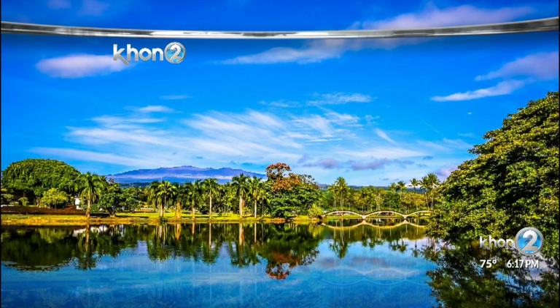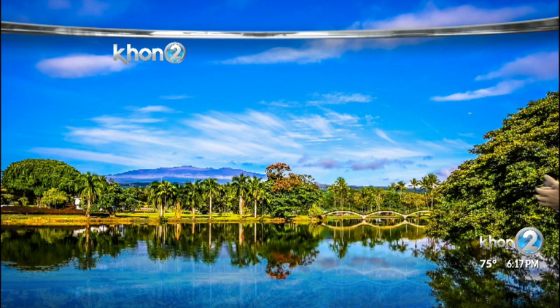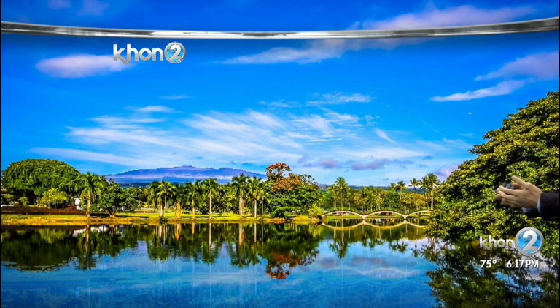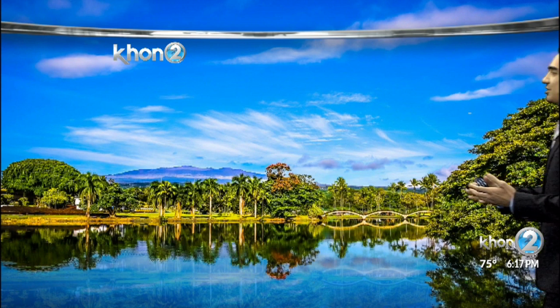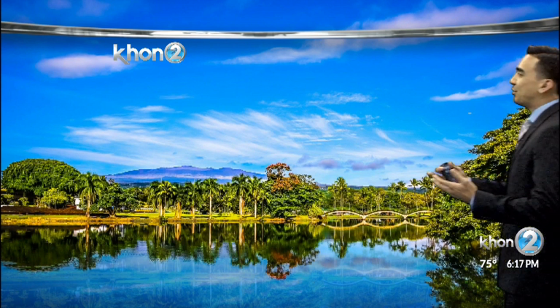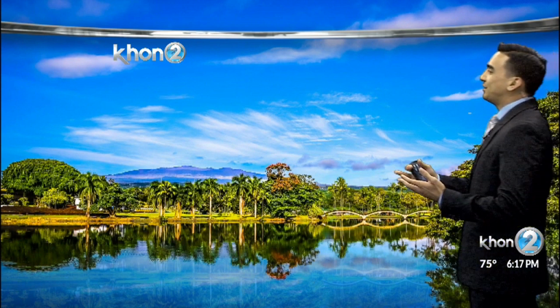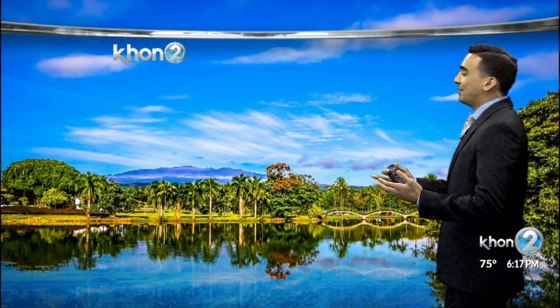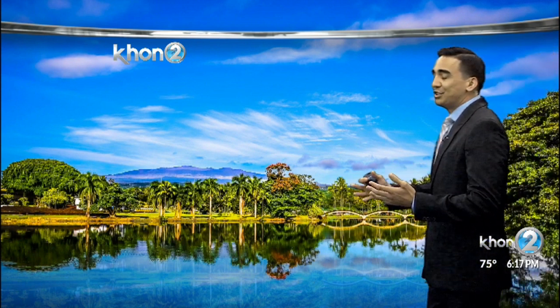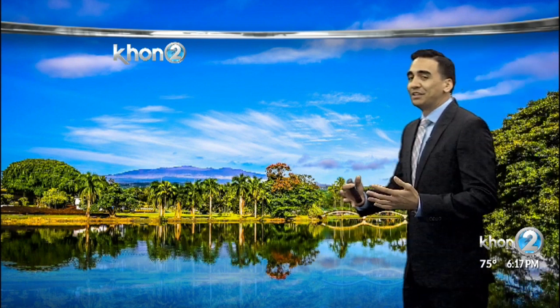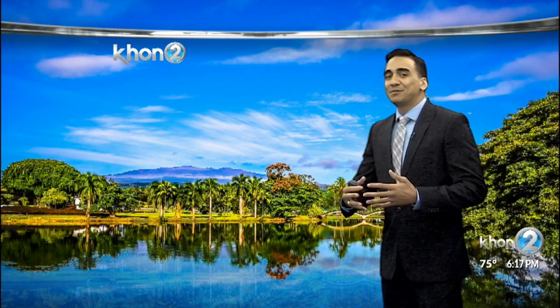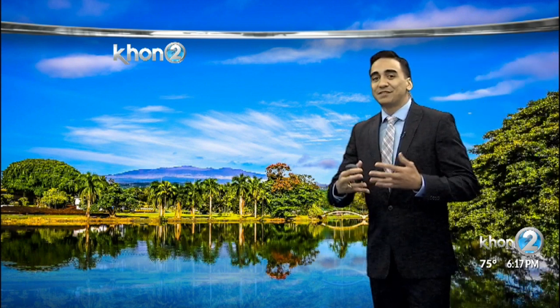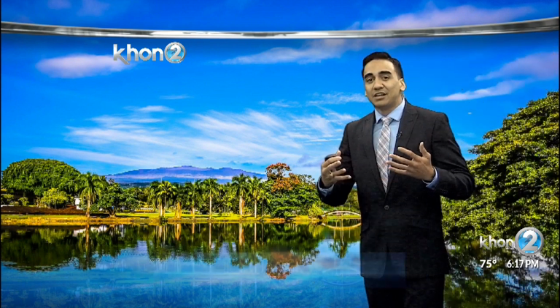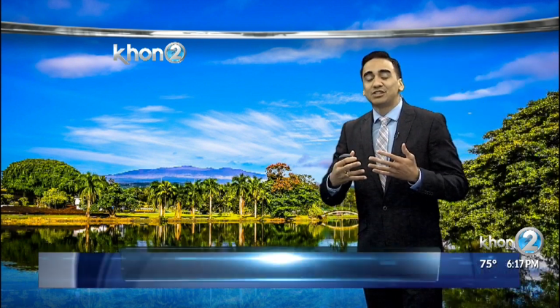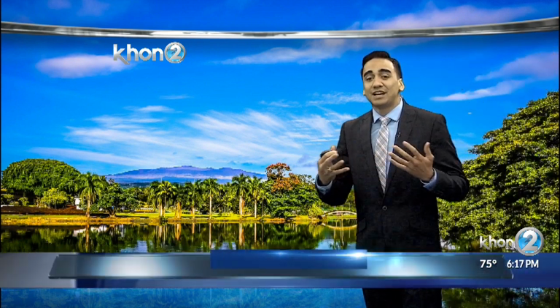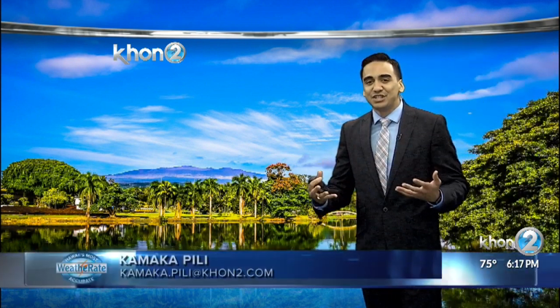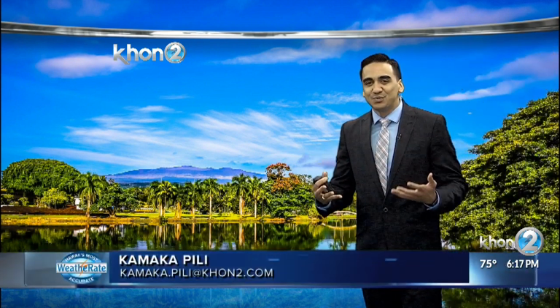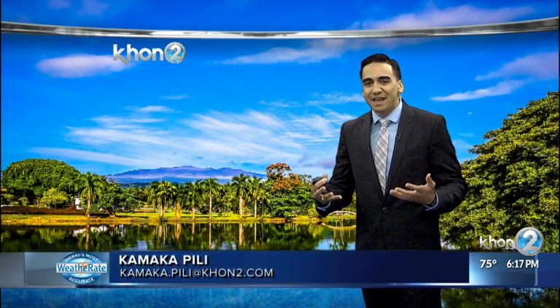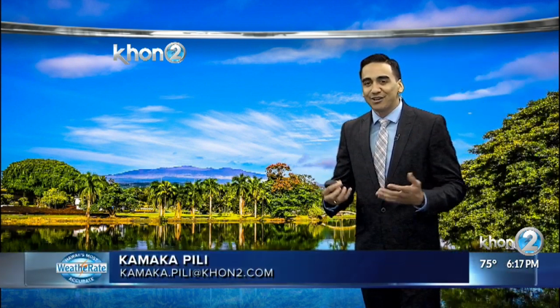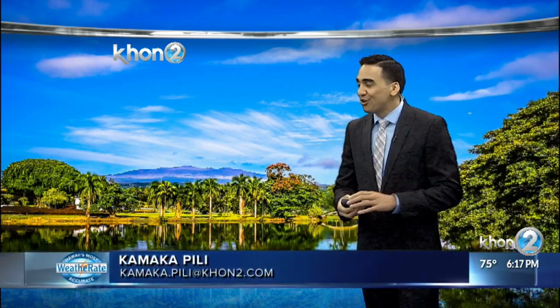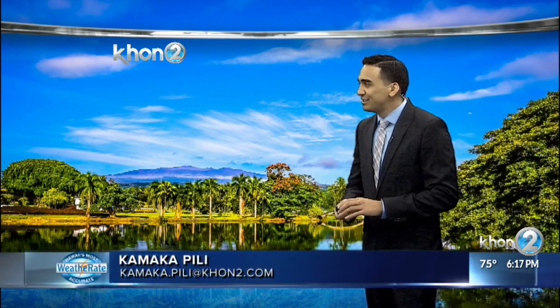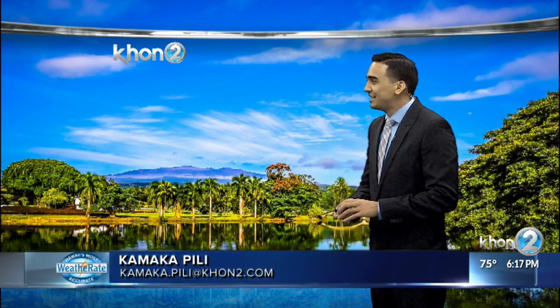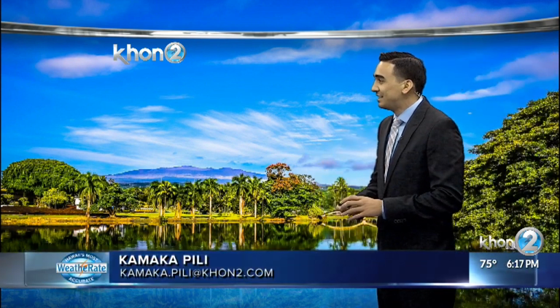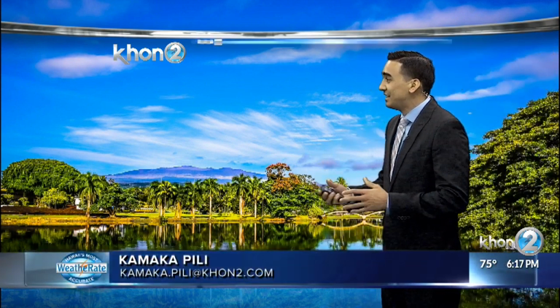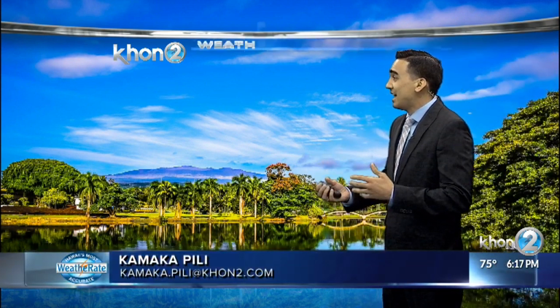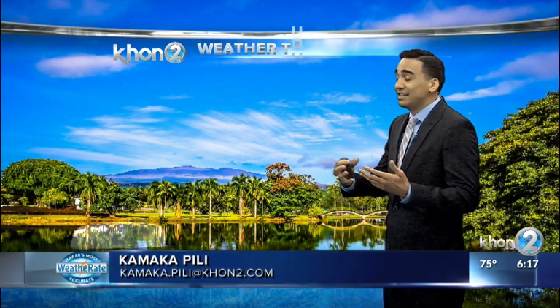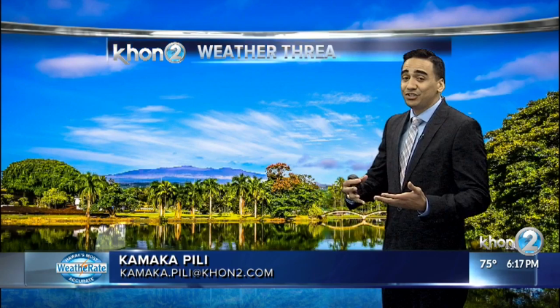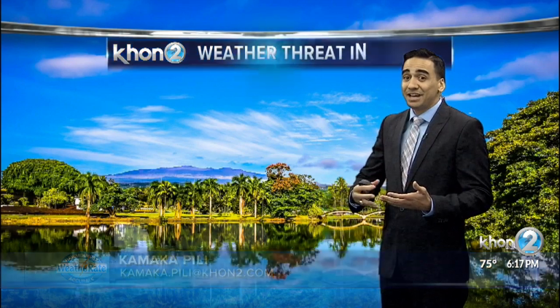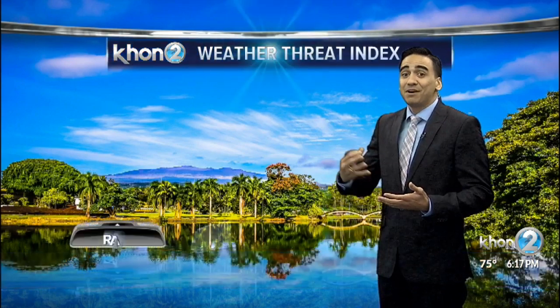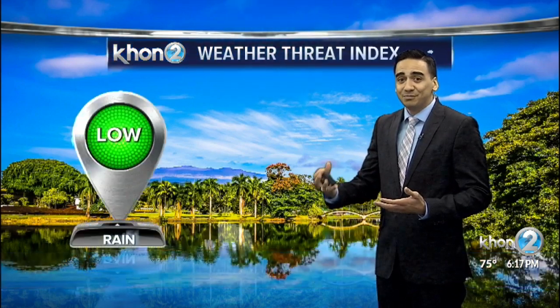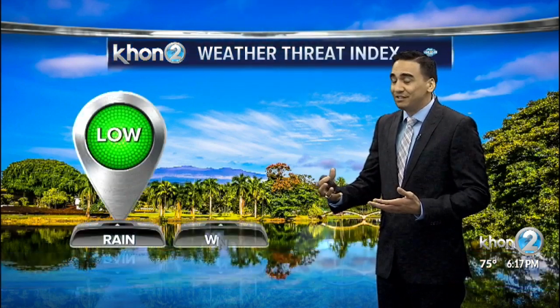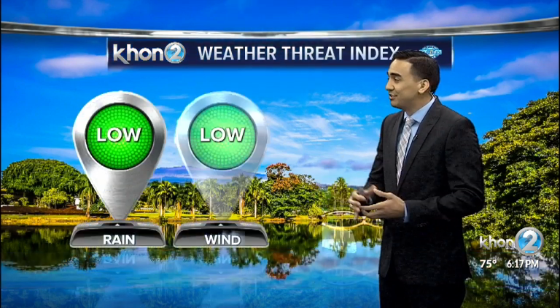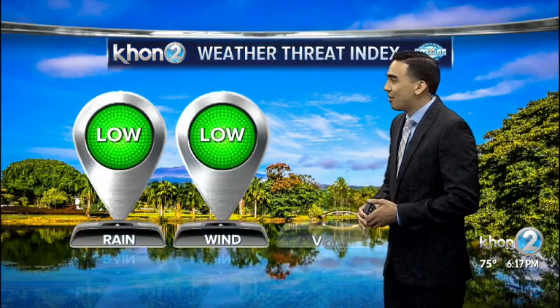This sky is a perfect depiction of the types of sky conditions we've had across the state today and yesterday, and possibly even tomorrow.